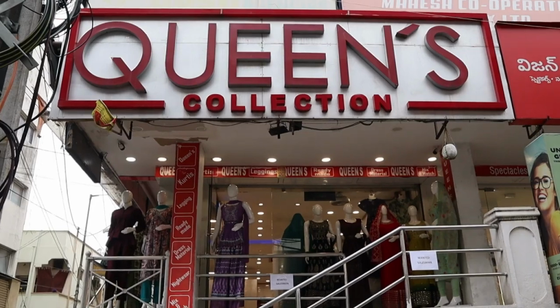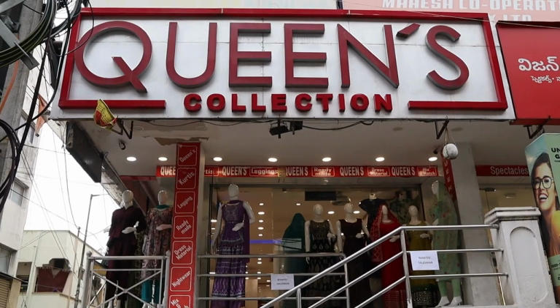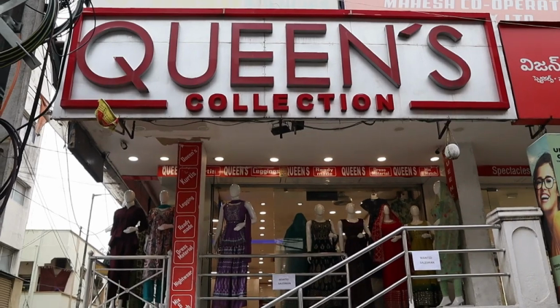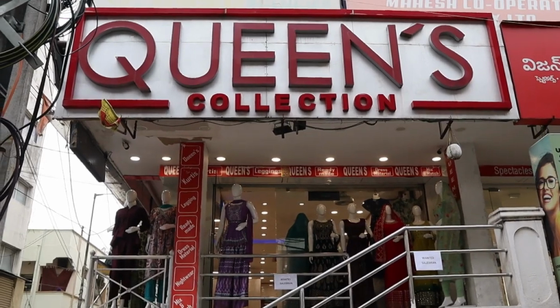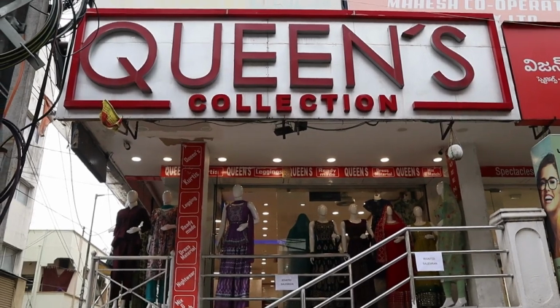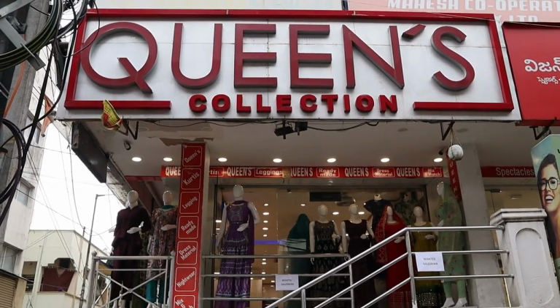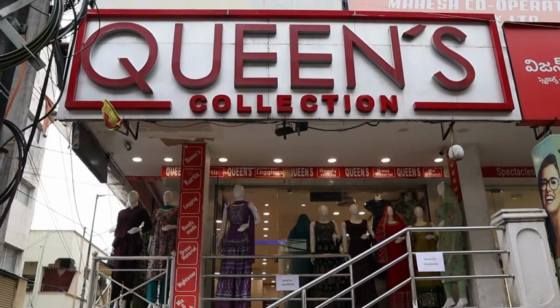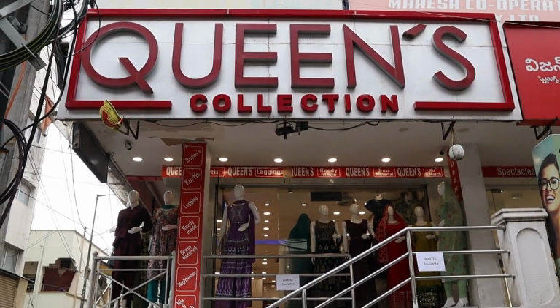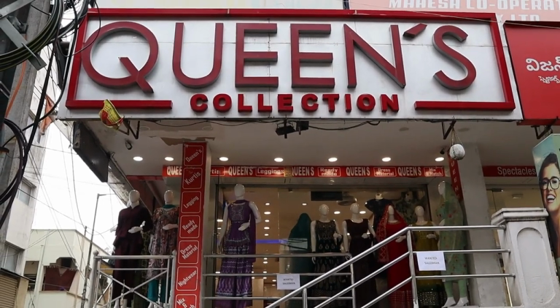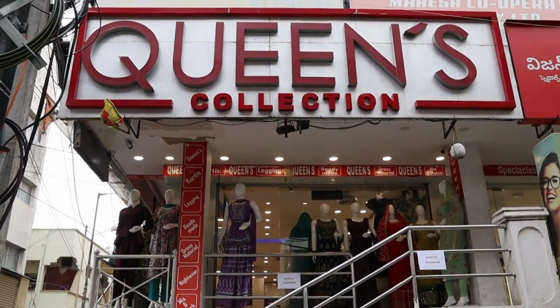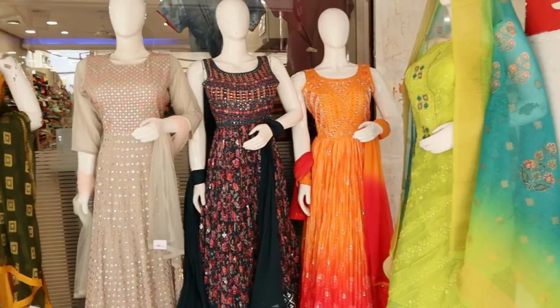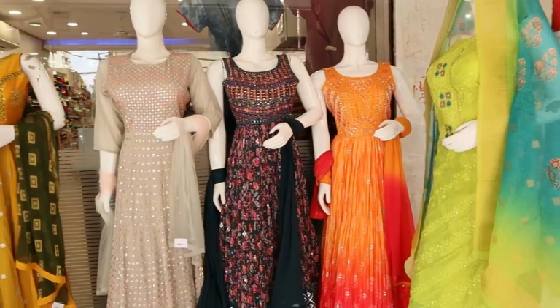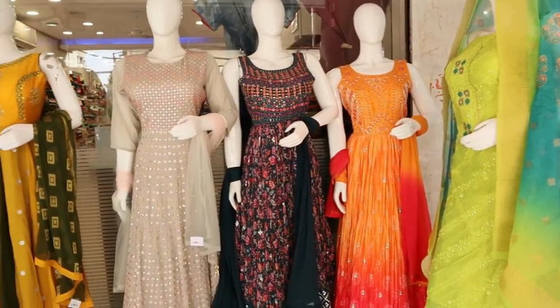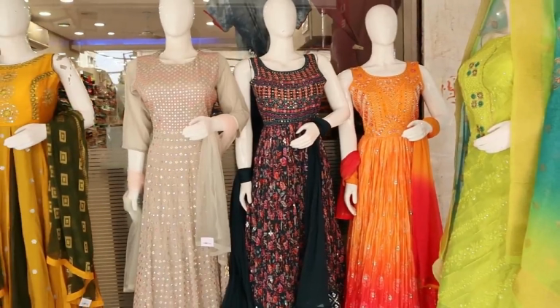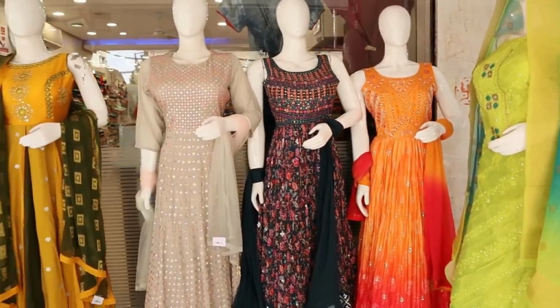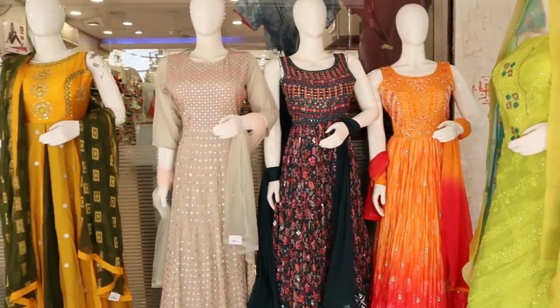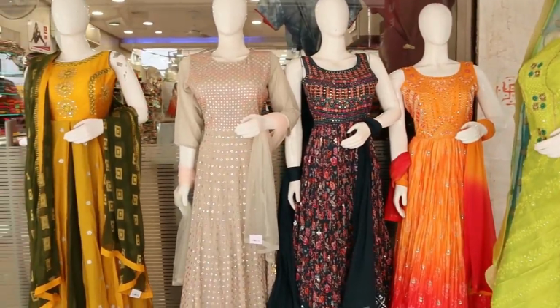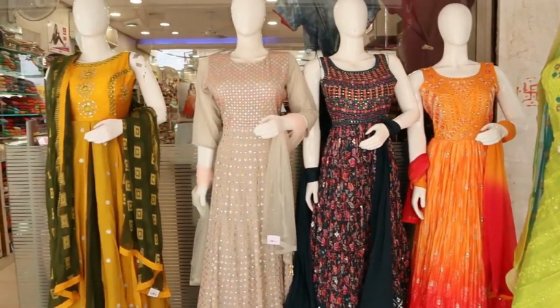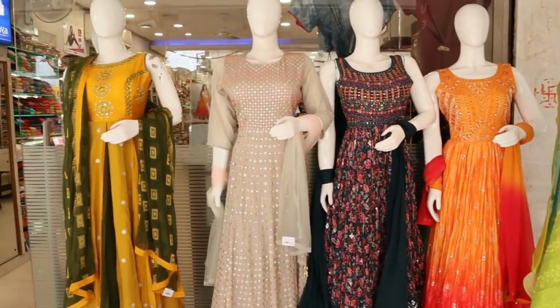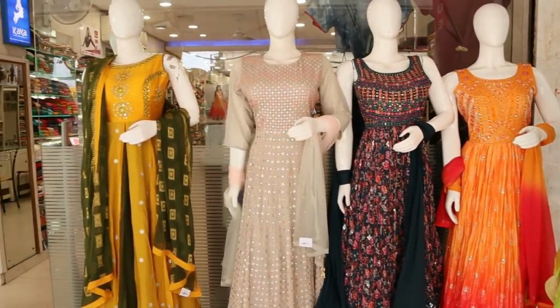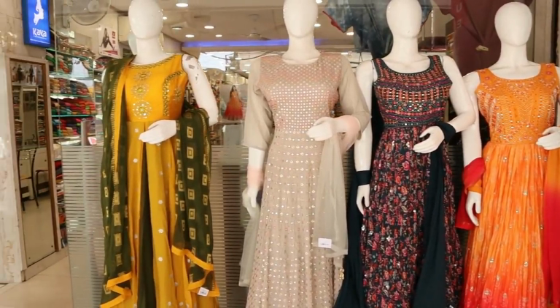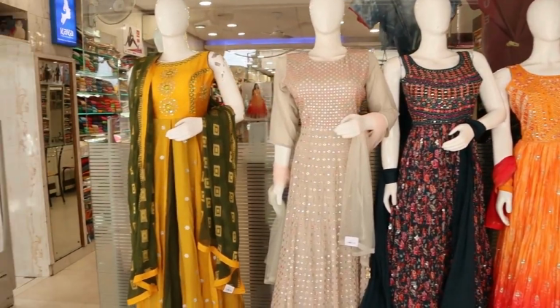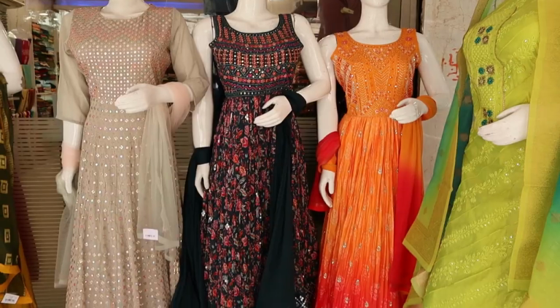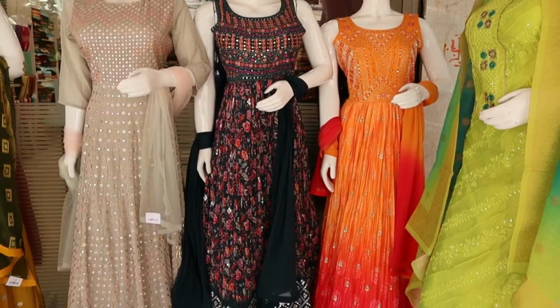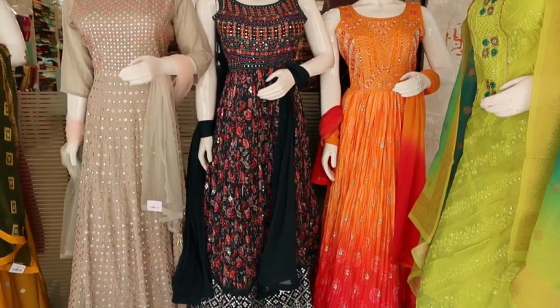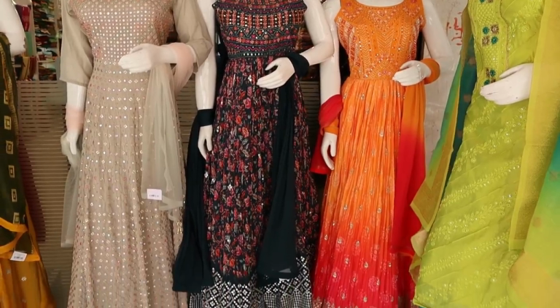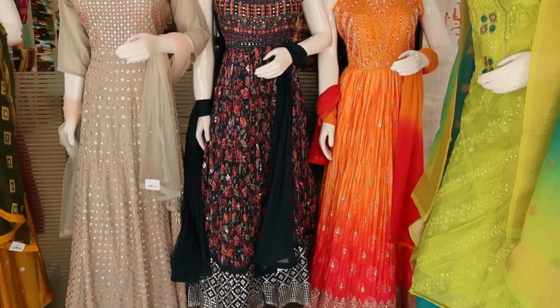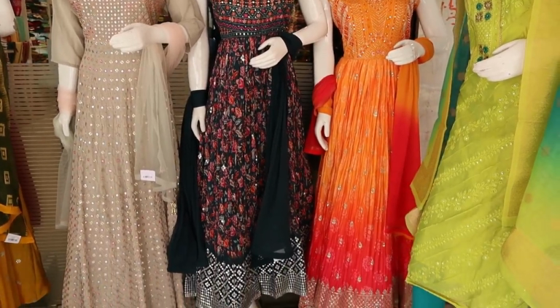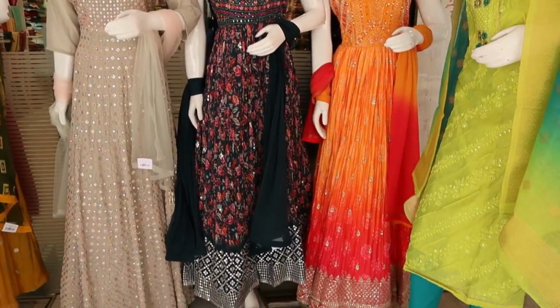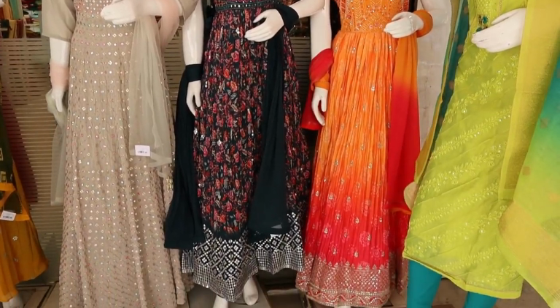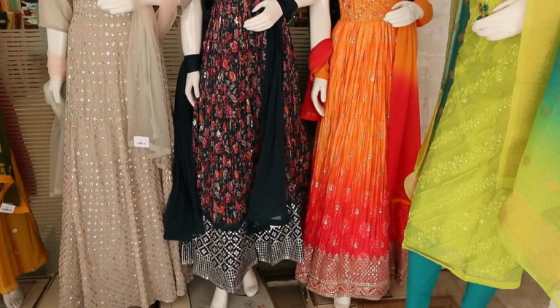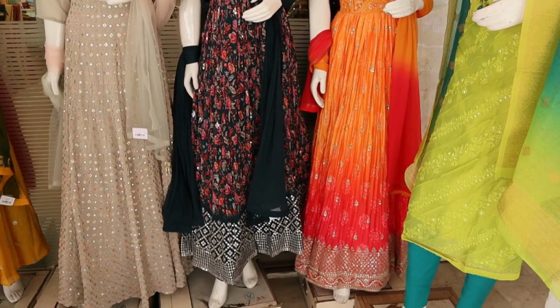Hi friends, welcome to Queen's Collection, my fashion destination. This day, I have made a lot of fancy nighties.